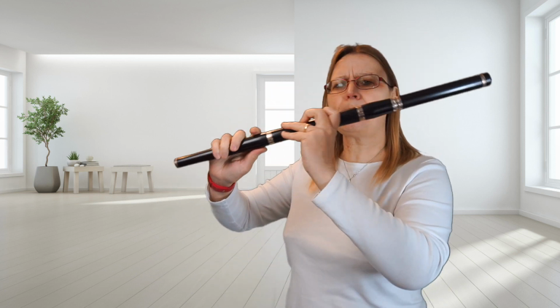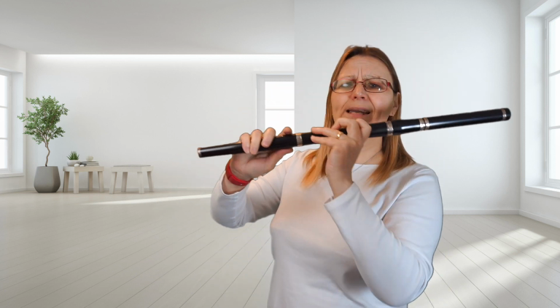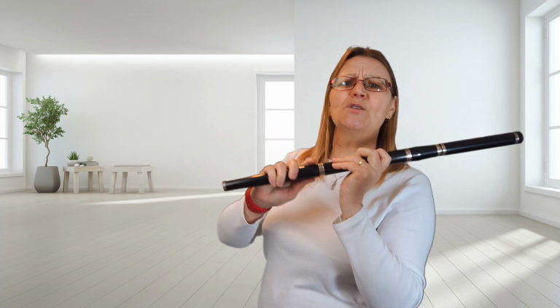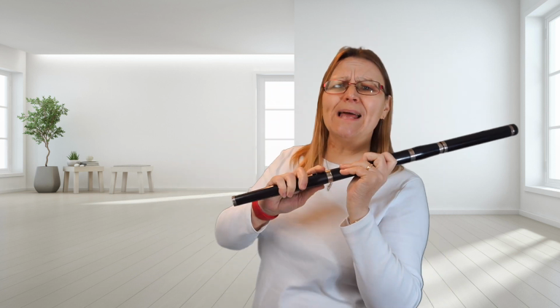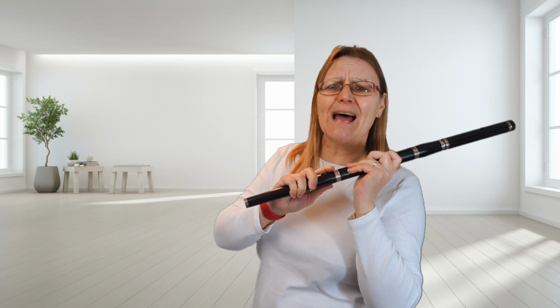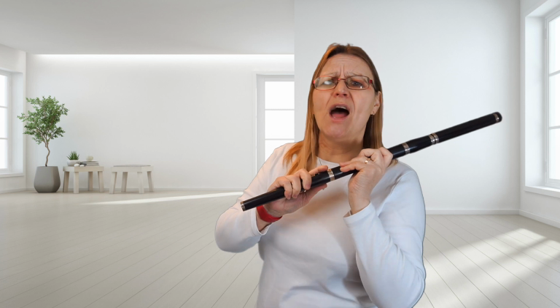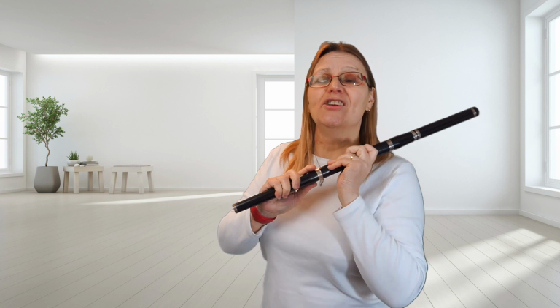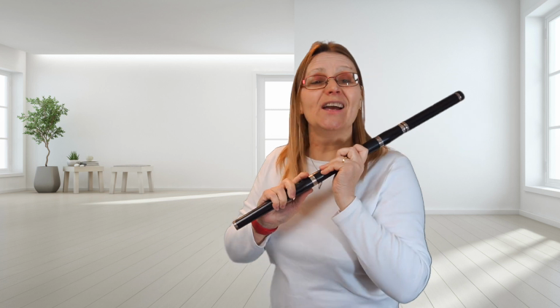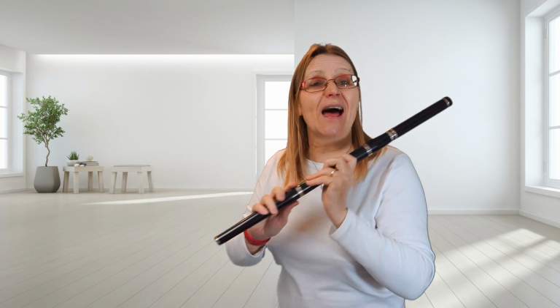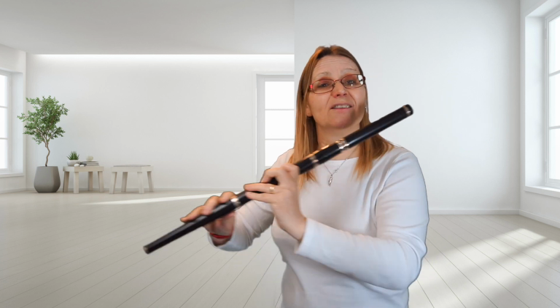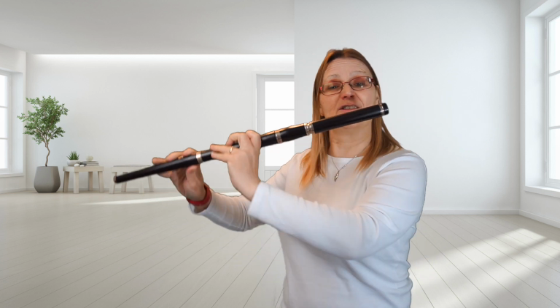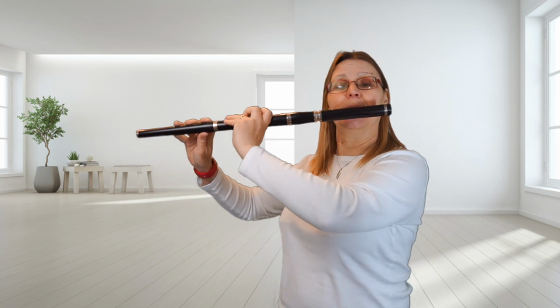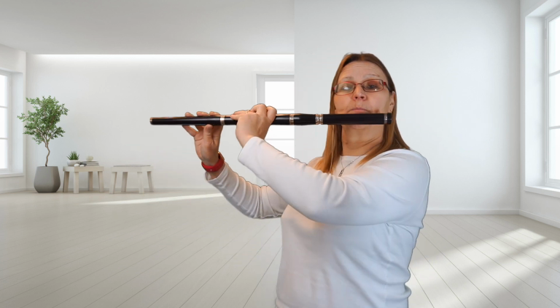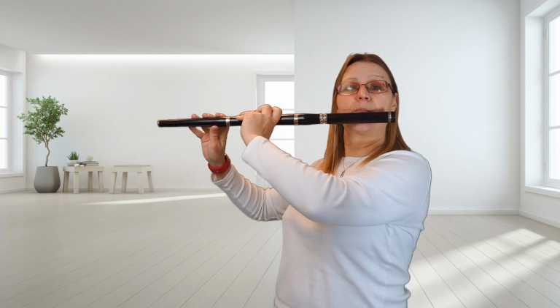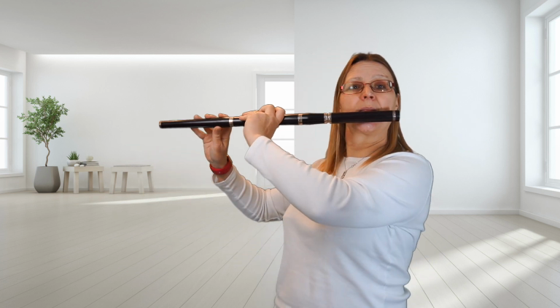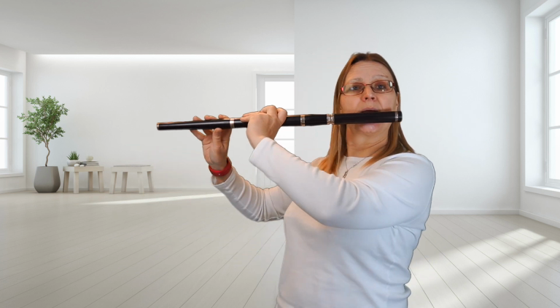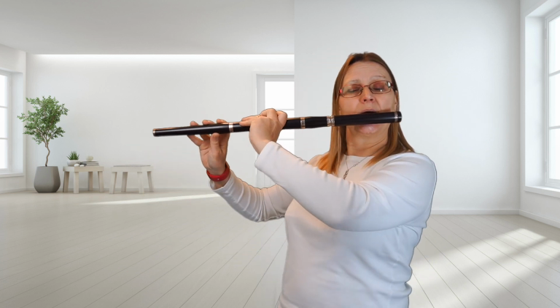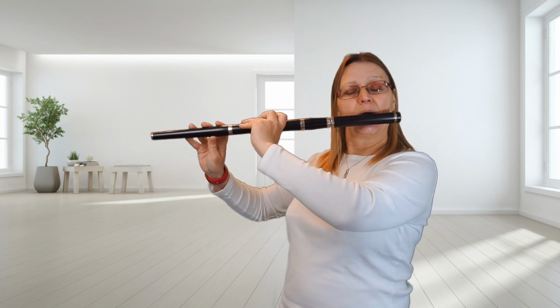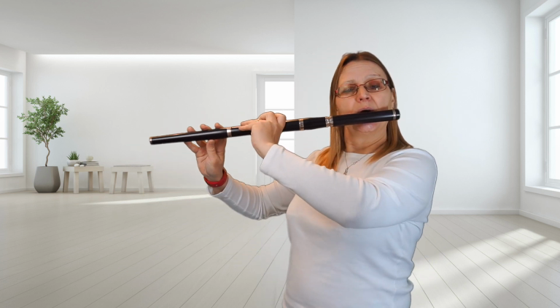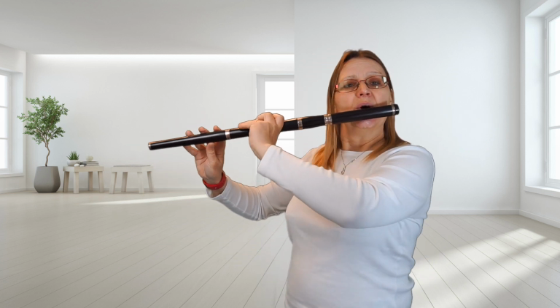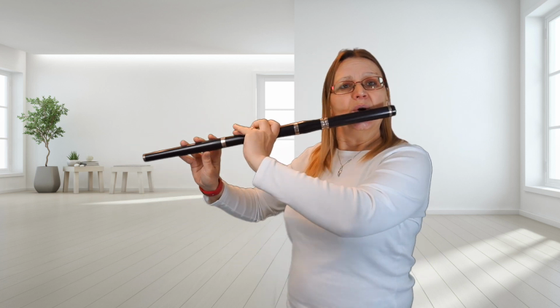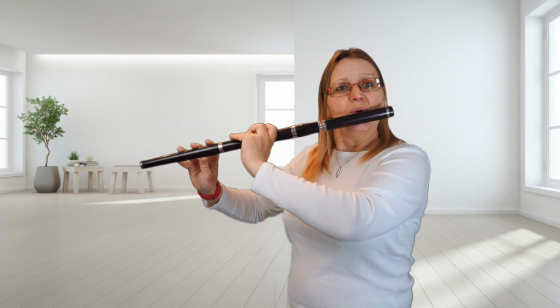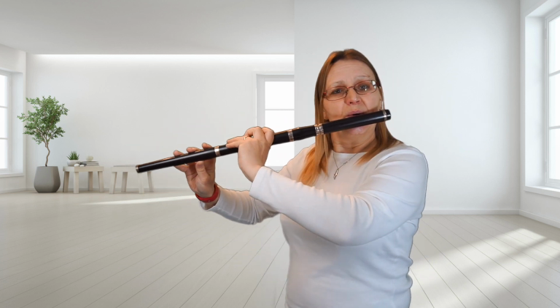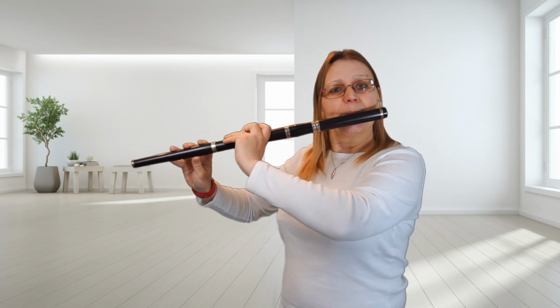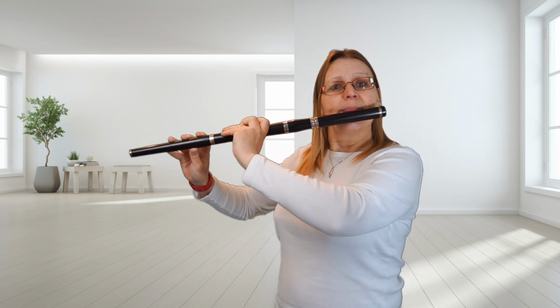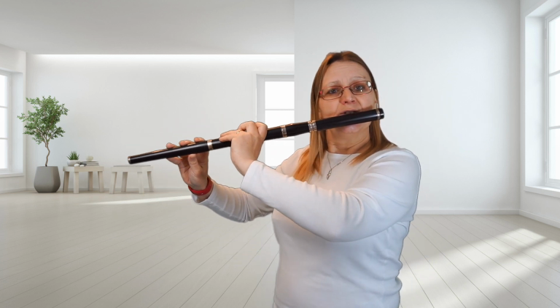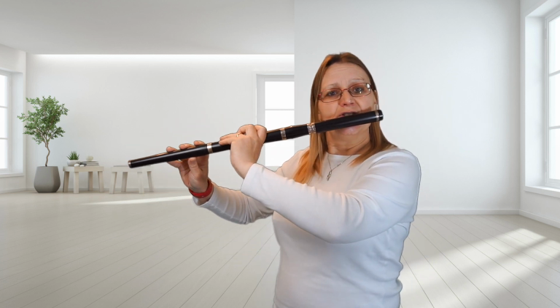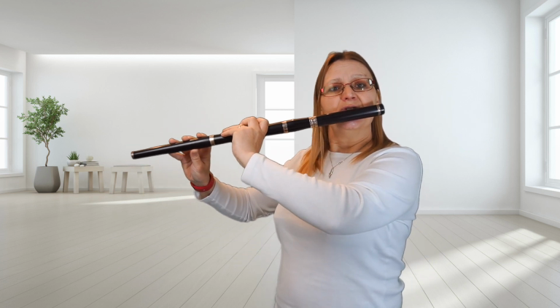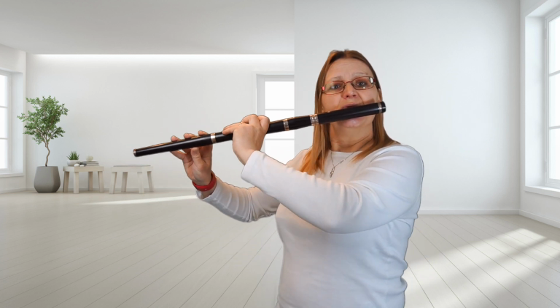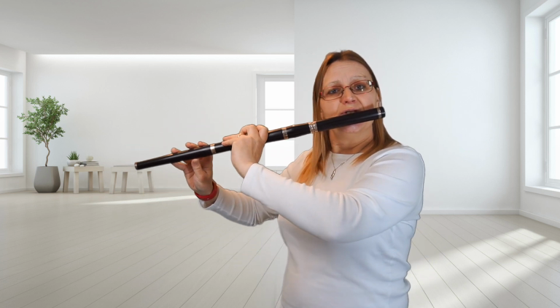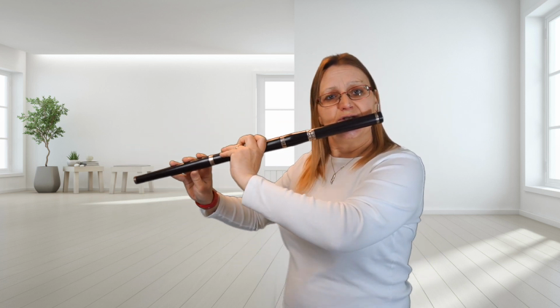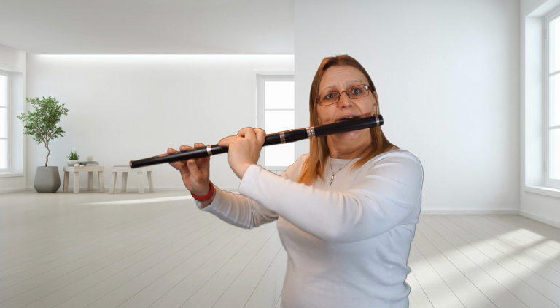Let's play it now, nice and slowly. One, two, three.